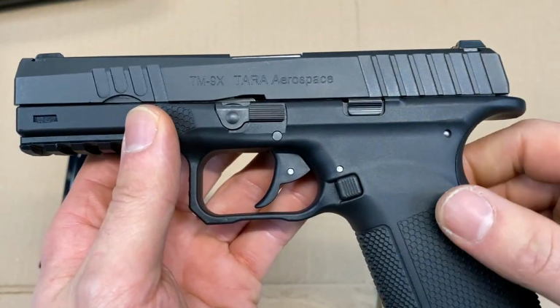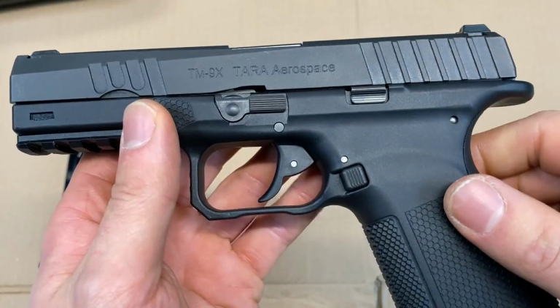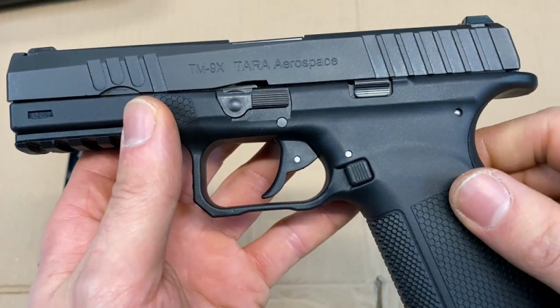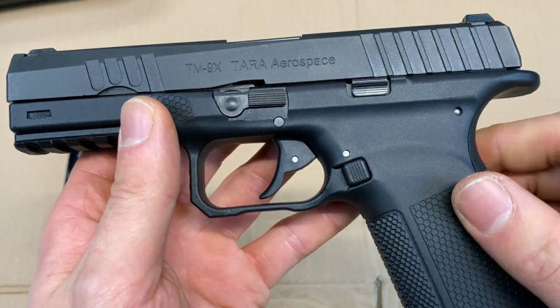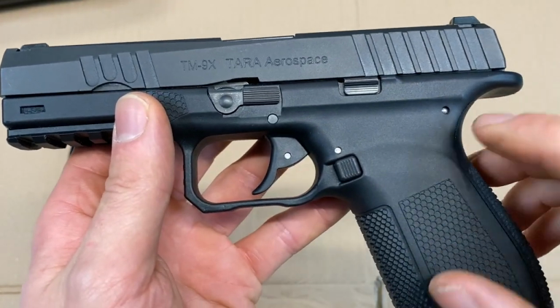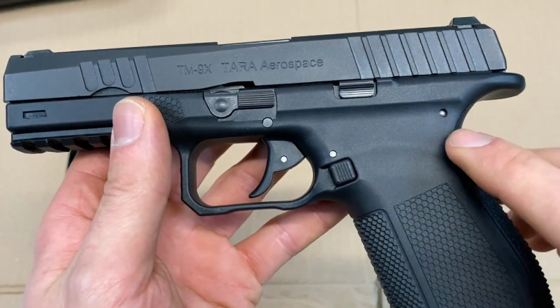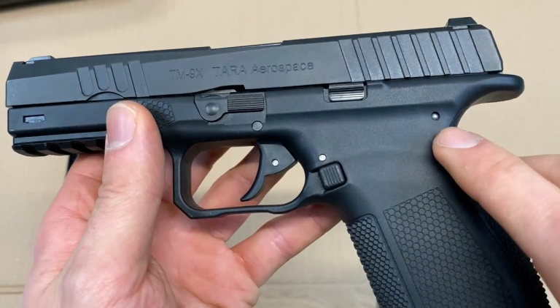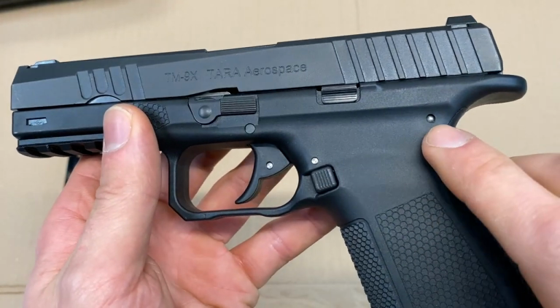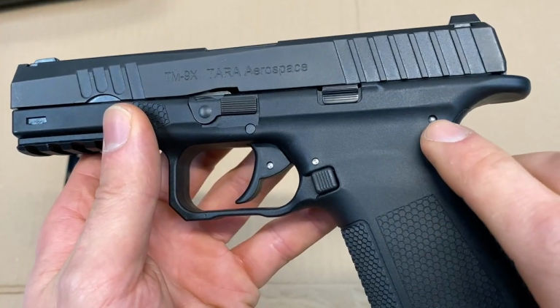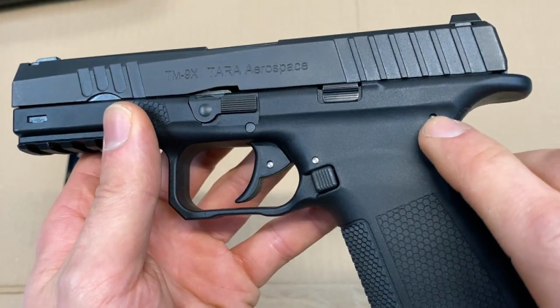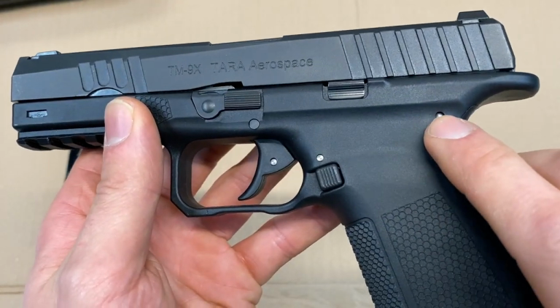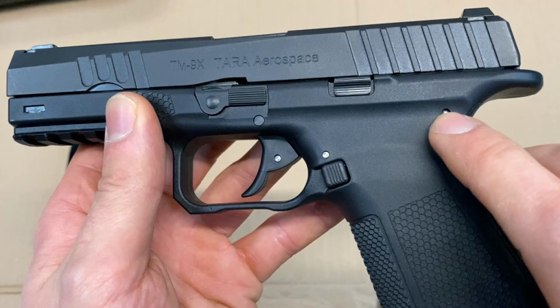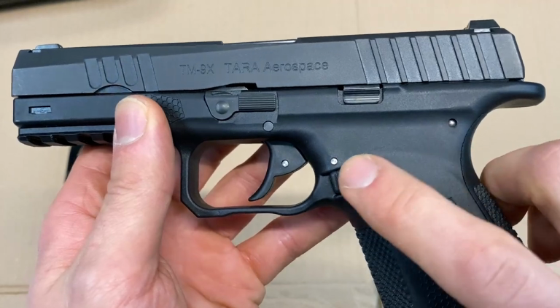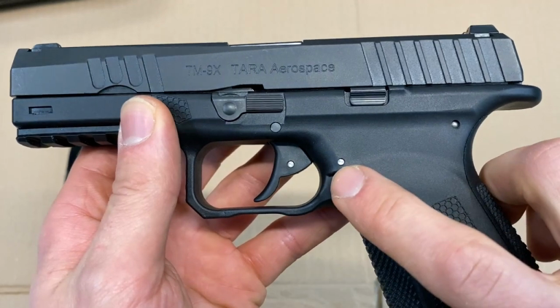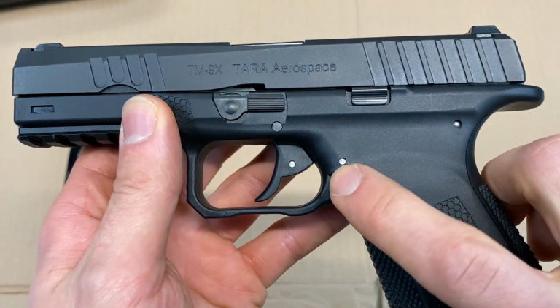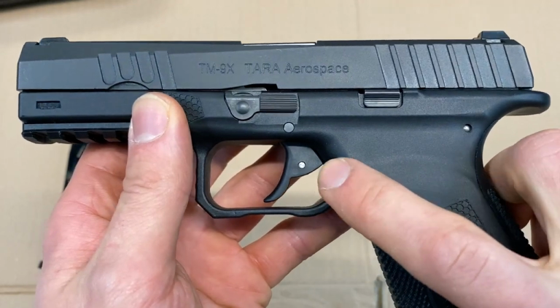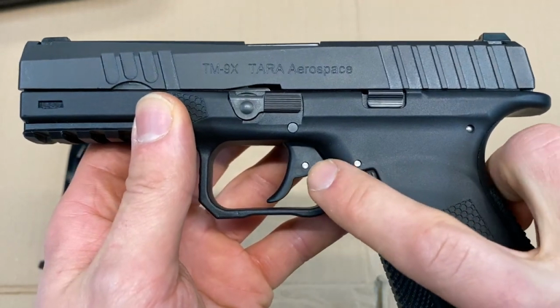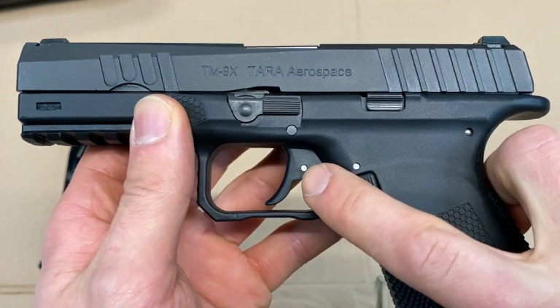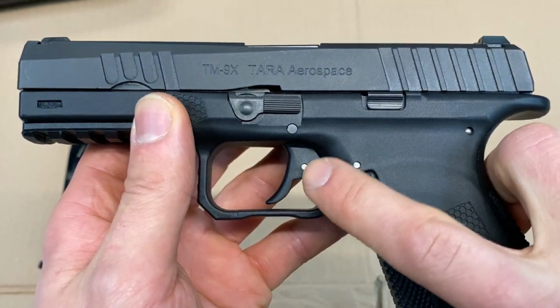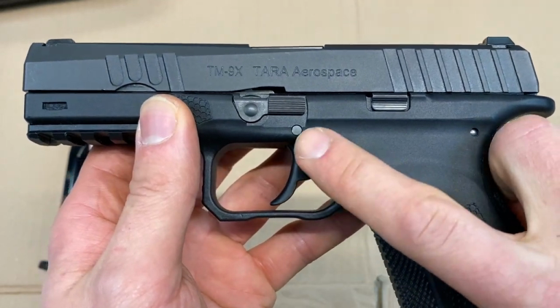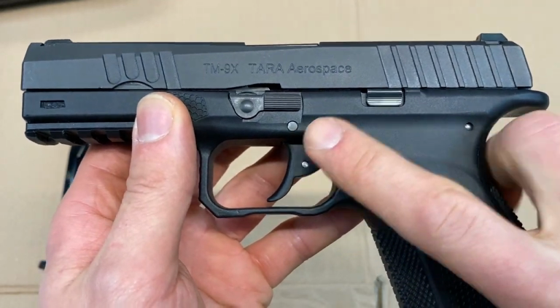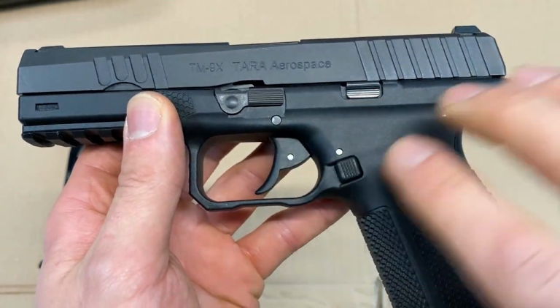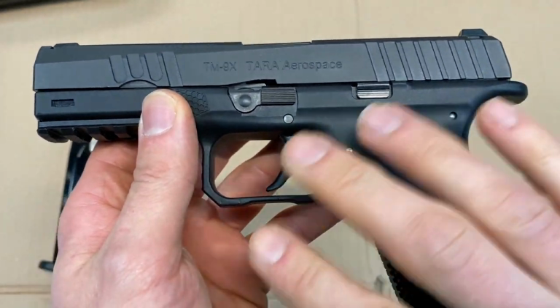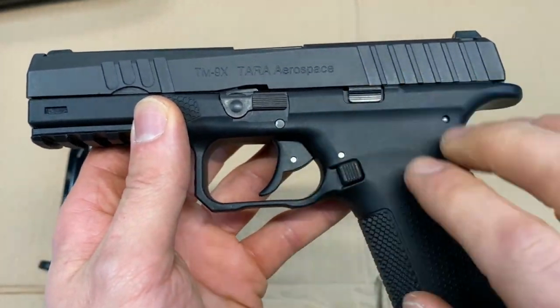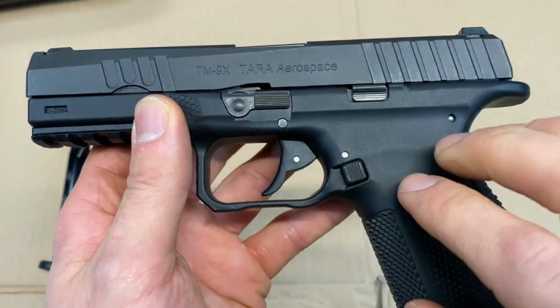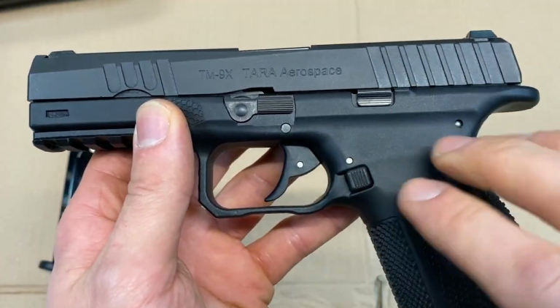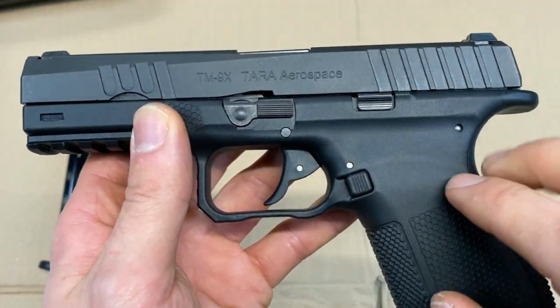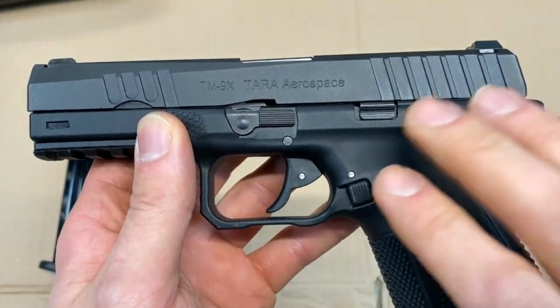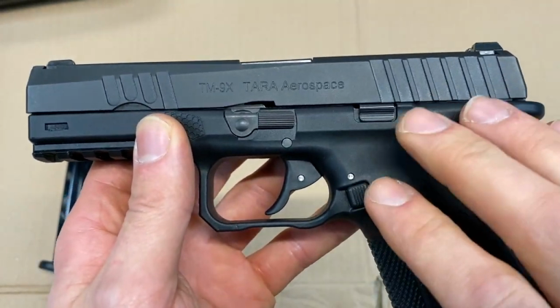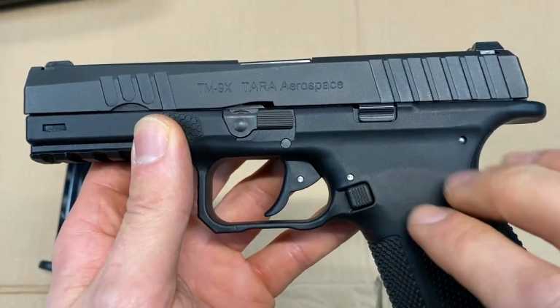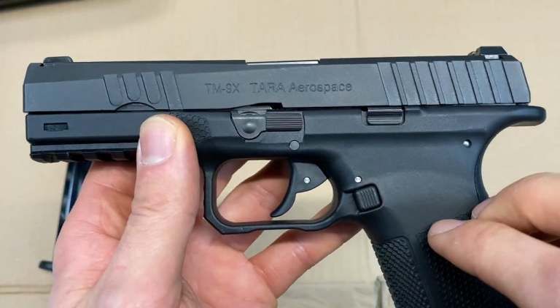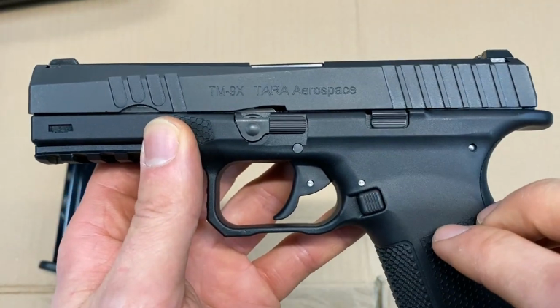You have the takedown lever right here and the slide release right here, which are only on the left side of the pistol. You'll also notice that there are some nice stainless steel pins wherever there is a pin on this firearm.